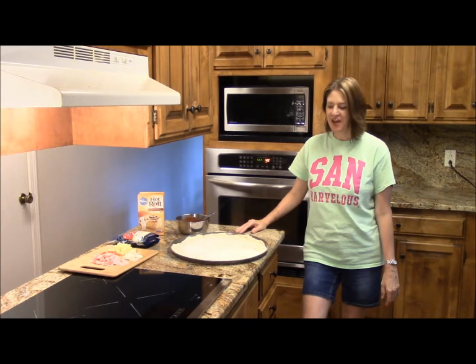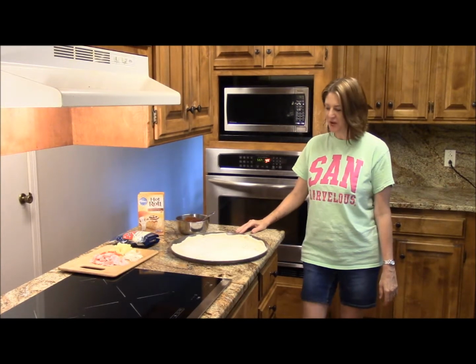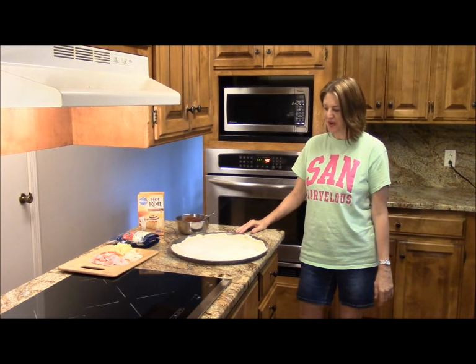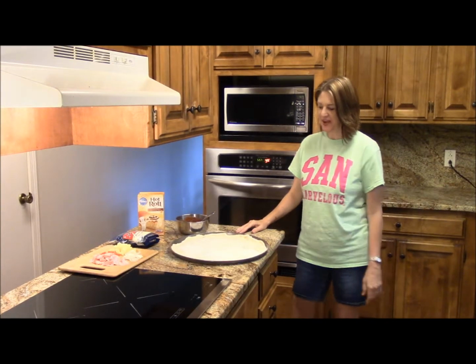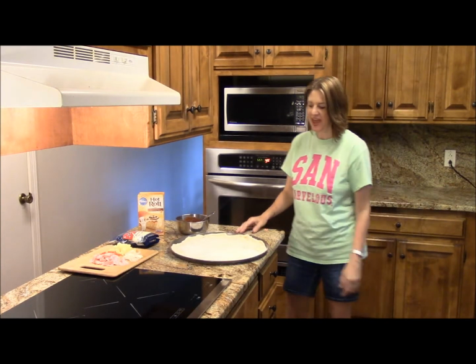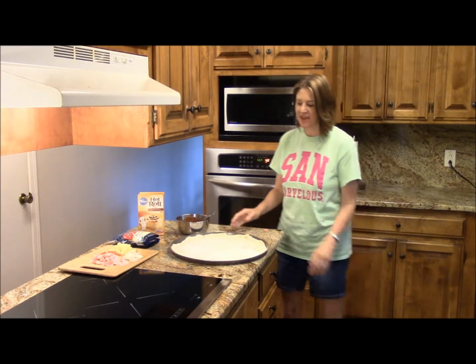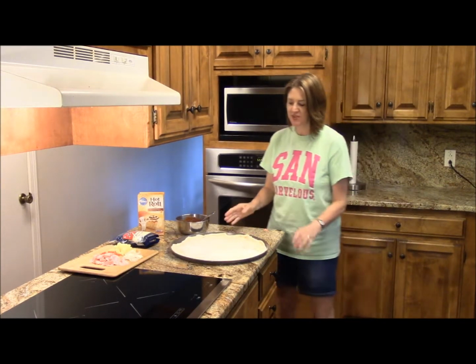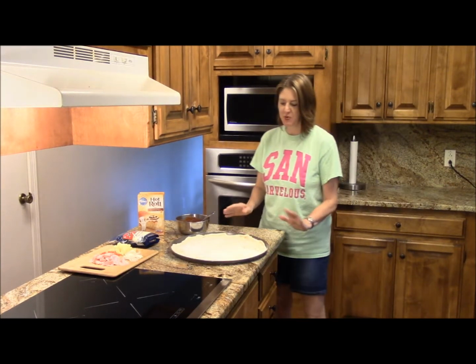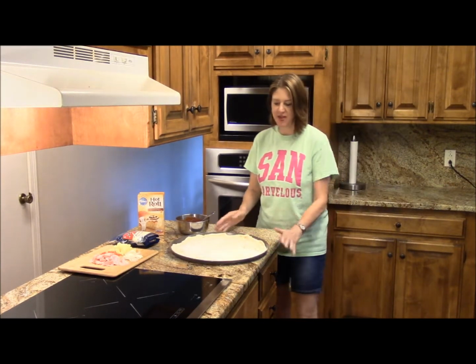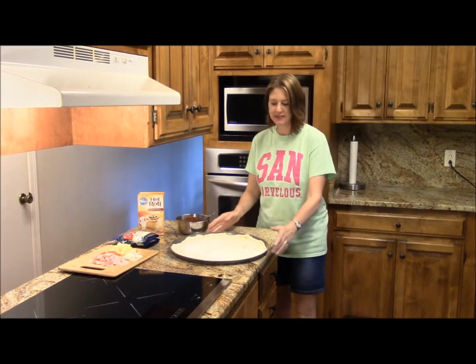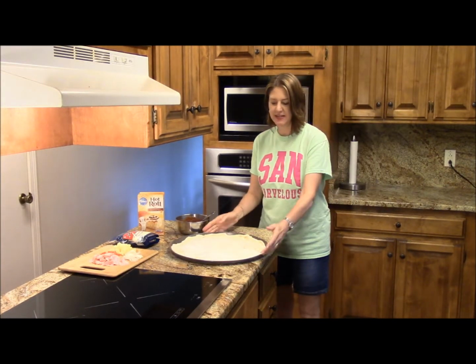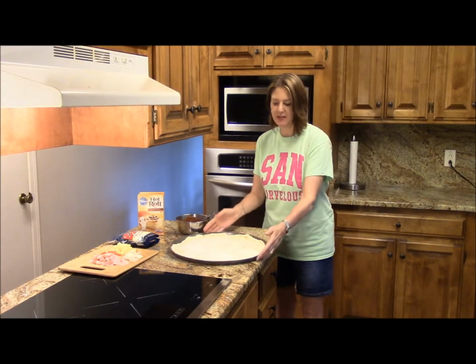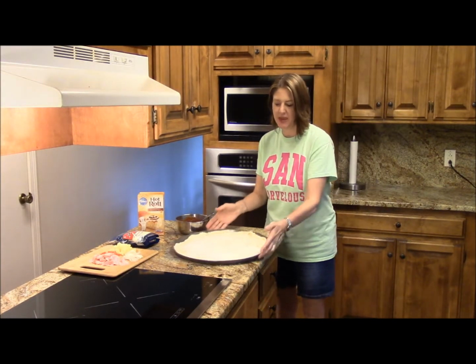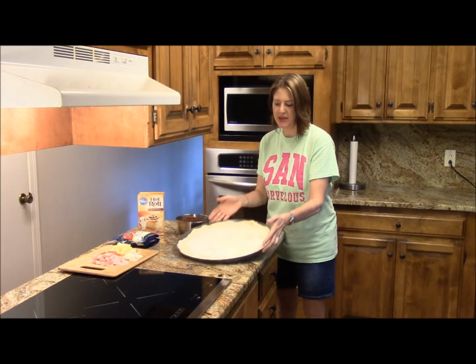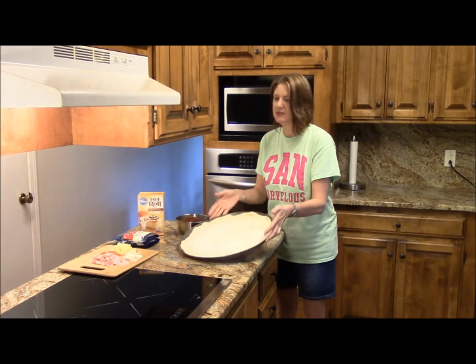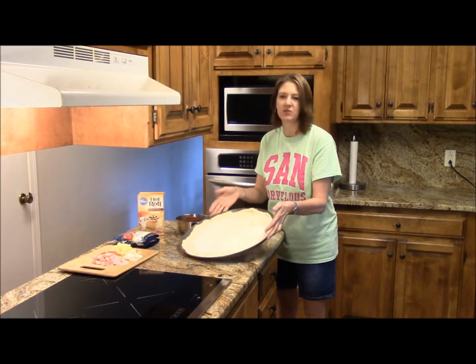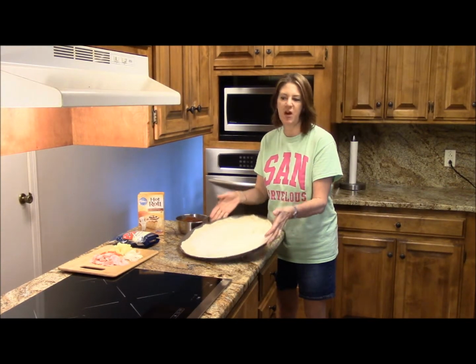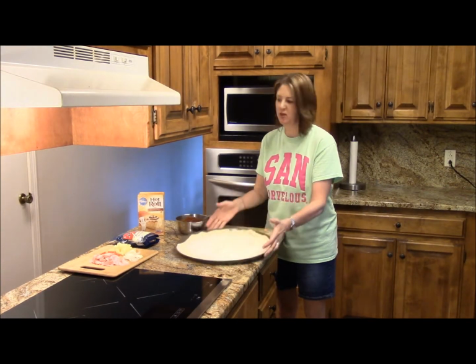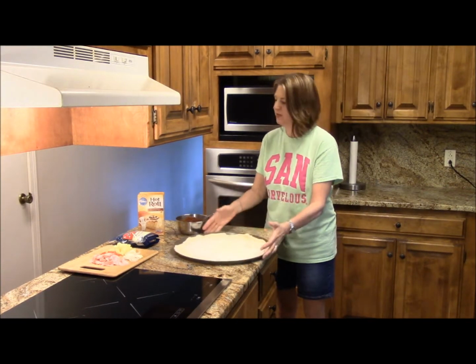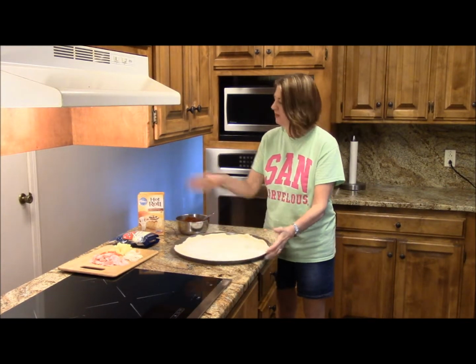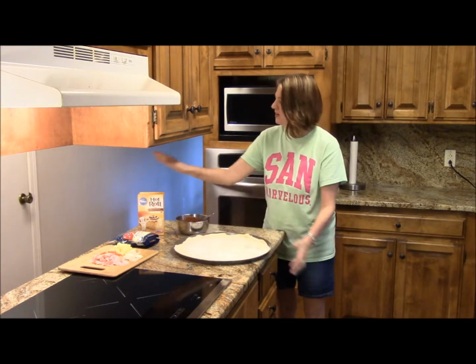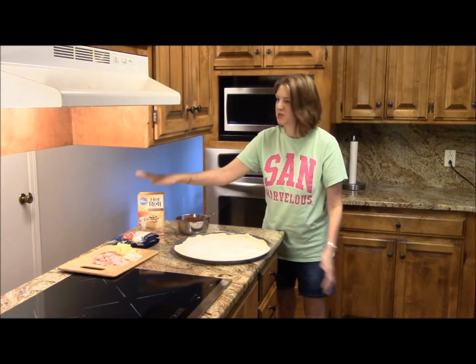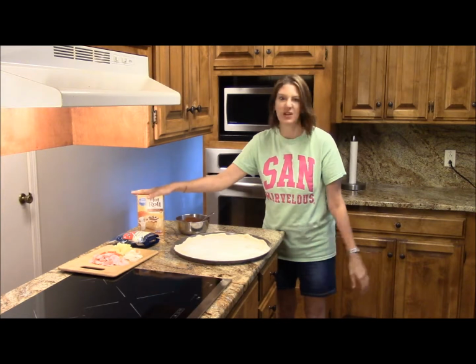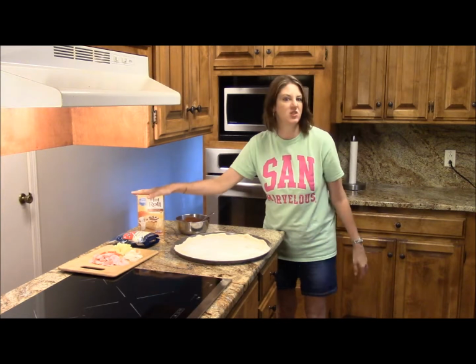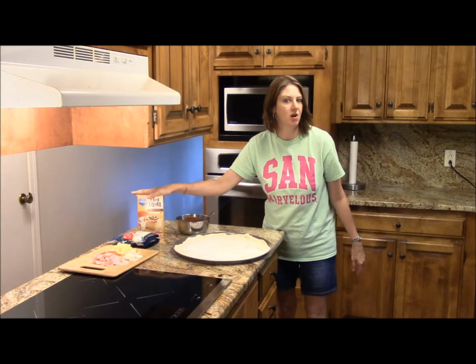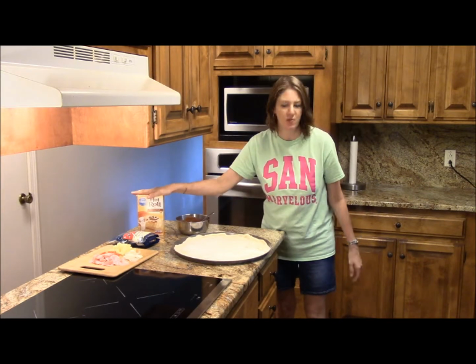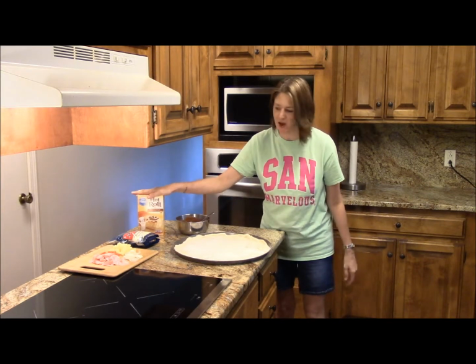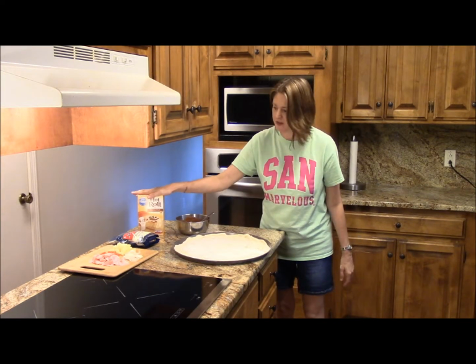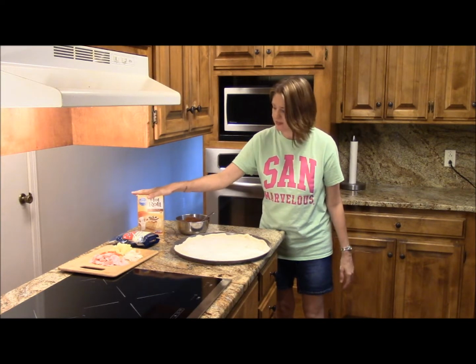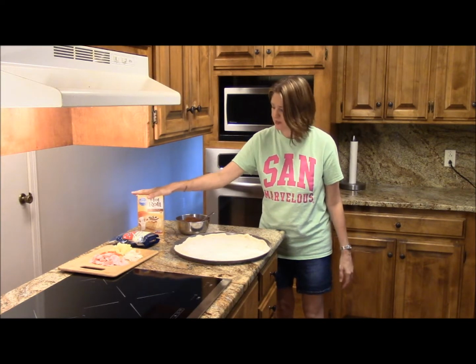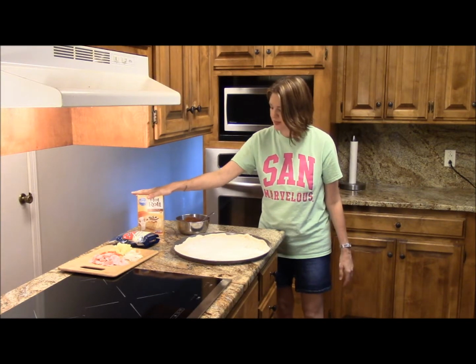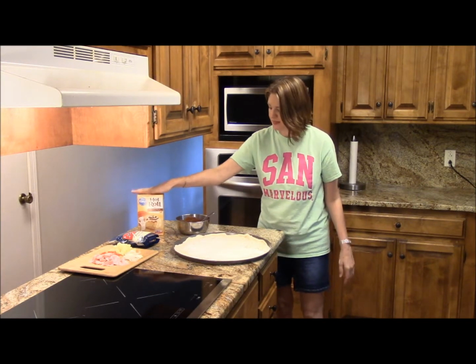Alright, I have the crust in the pan. I just followed the directions on the box — easy peasy.